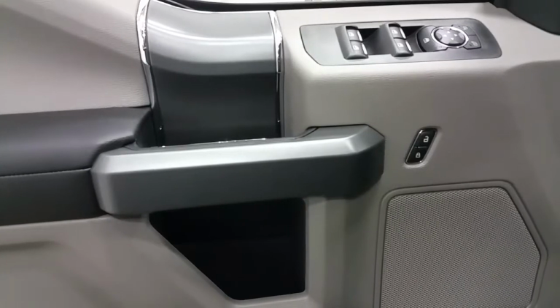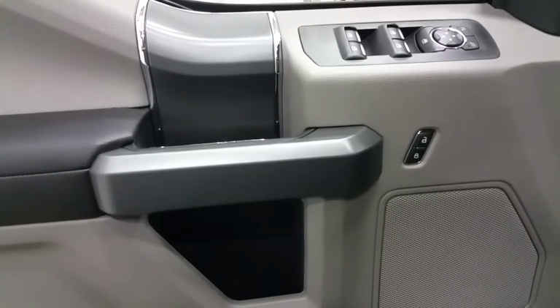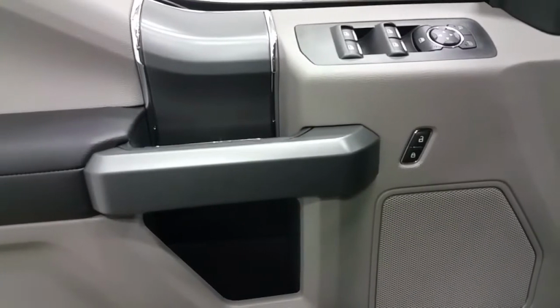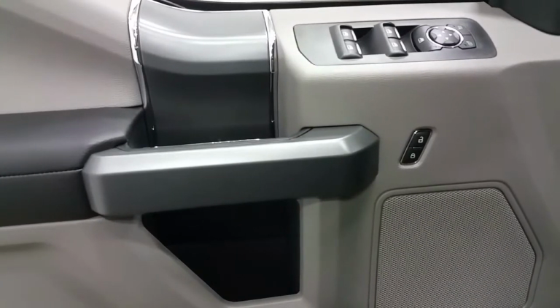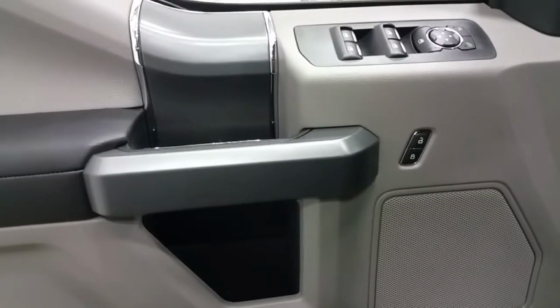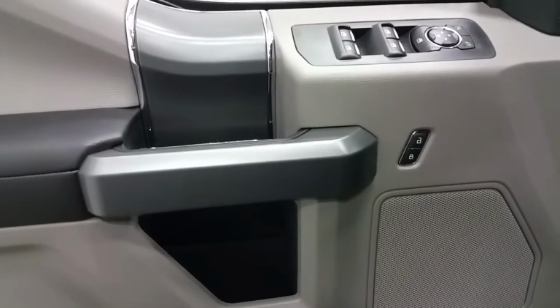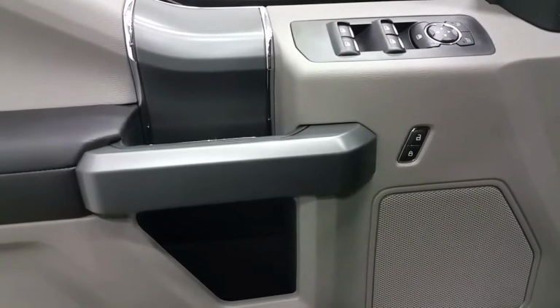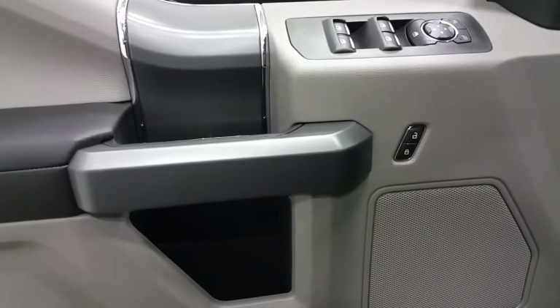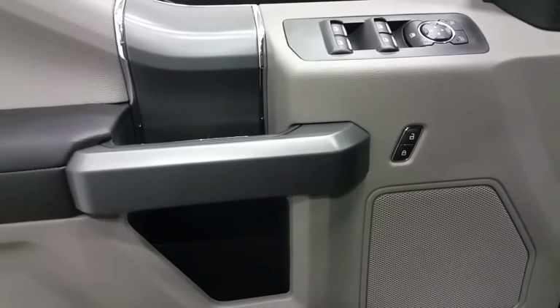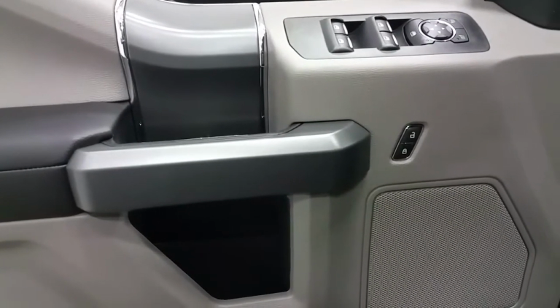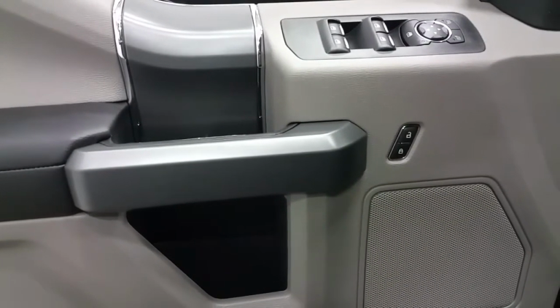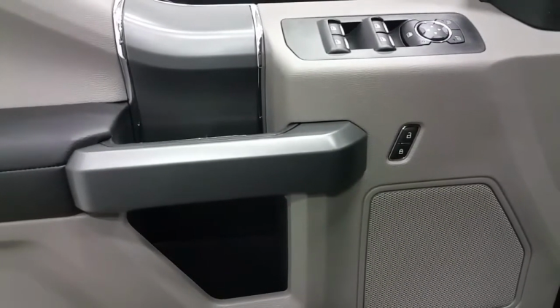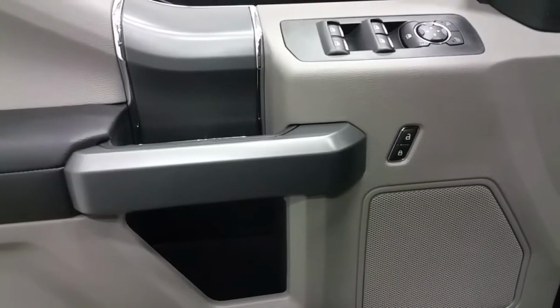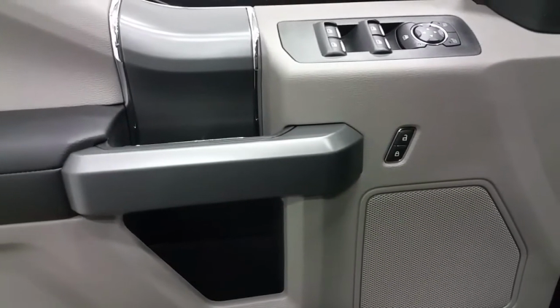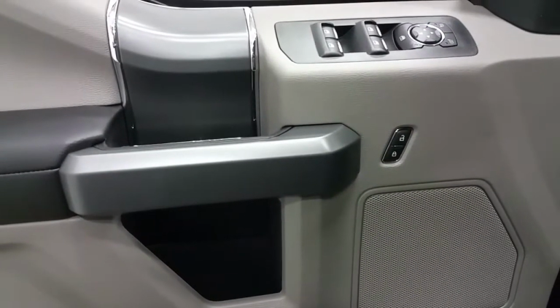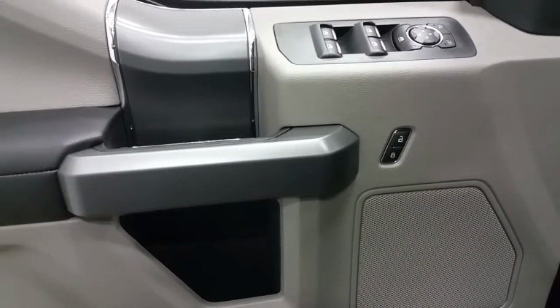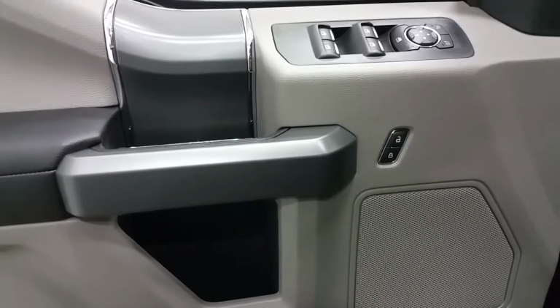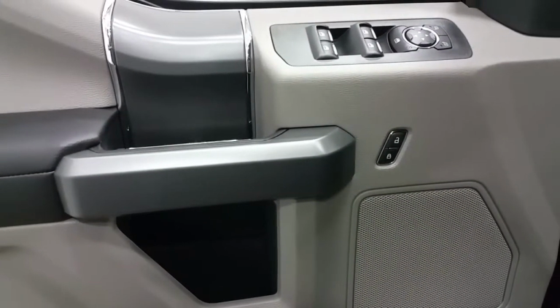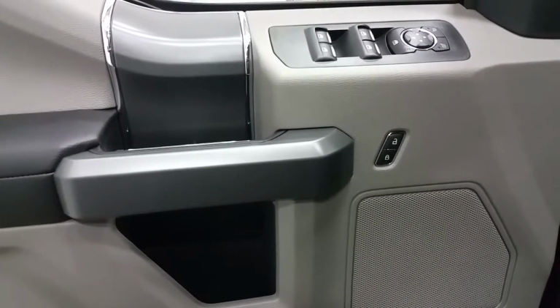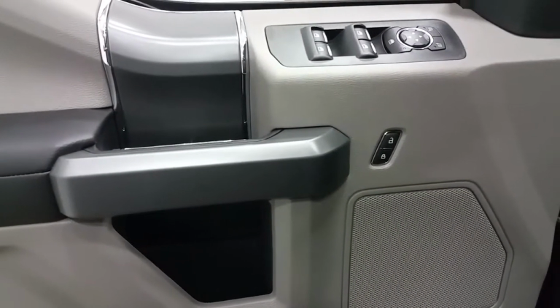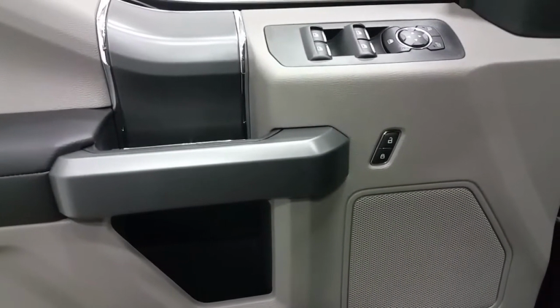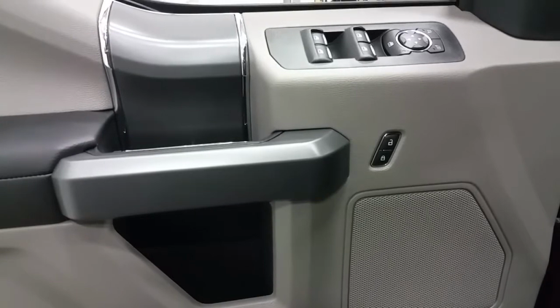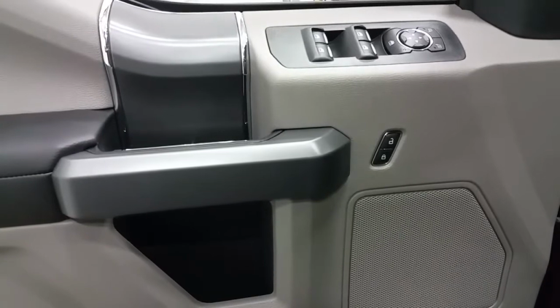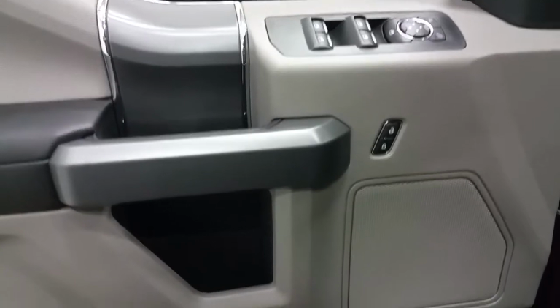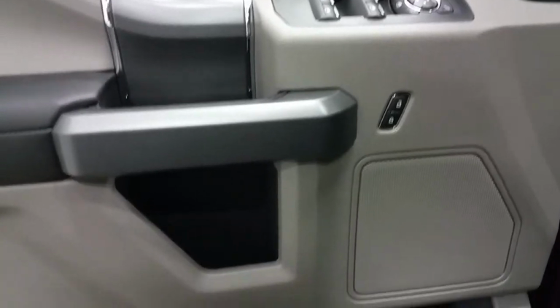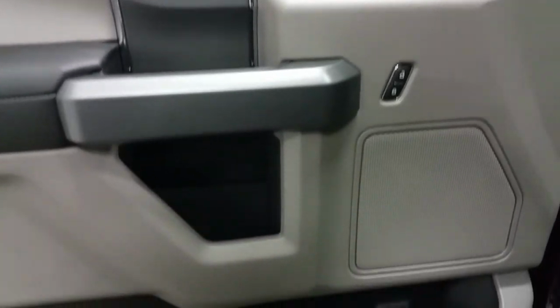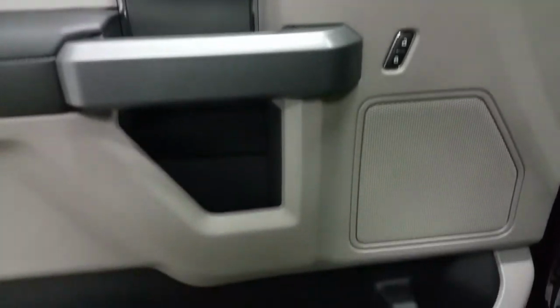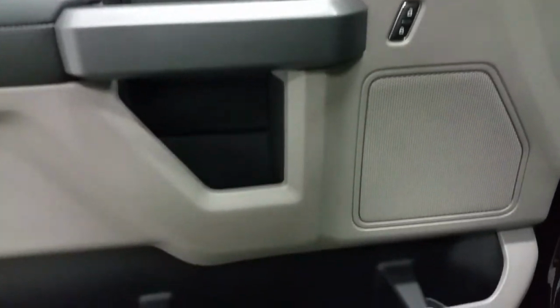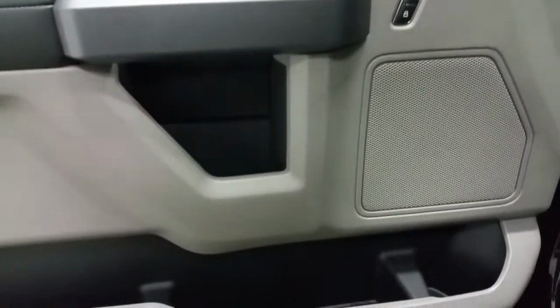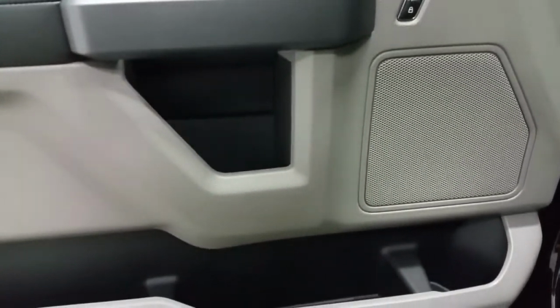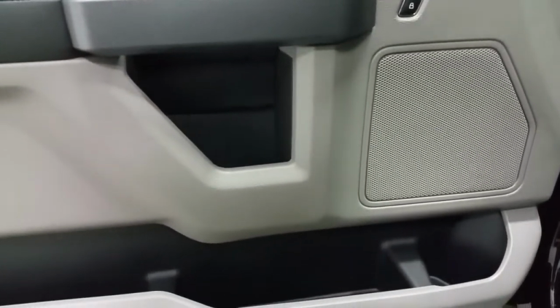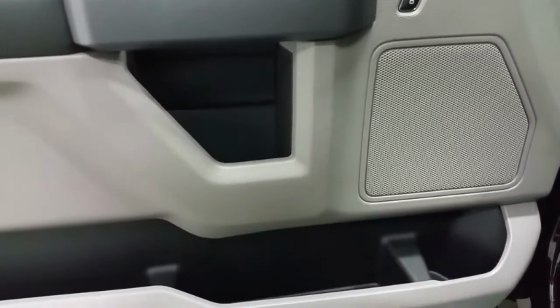If you're looking for options, the F-150 comes modestly equipped with power windows, power locks and power heated mirrors, door speakers and door storage.